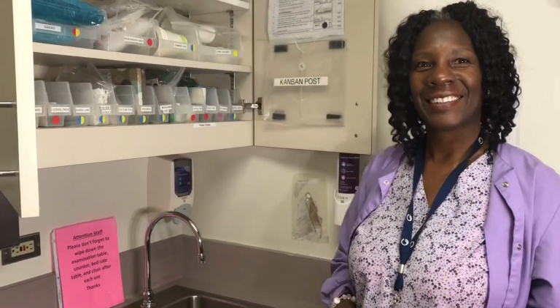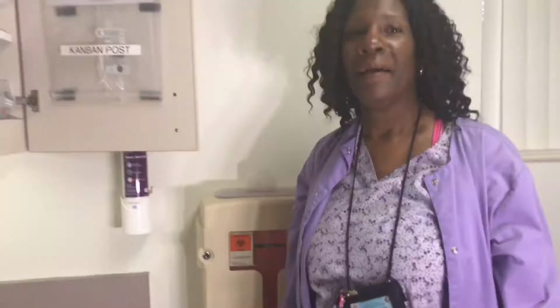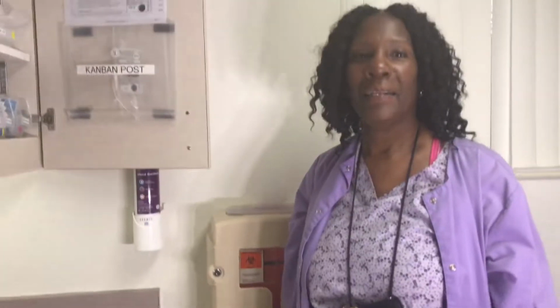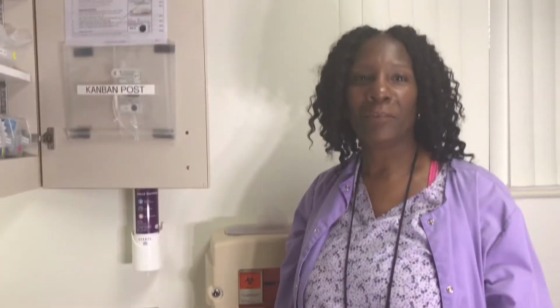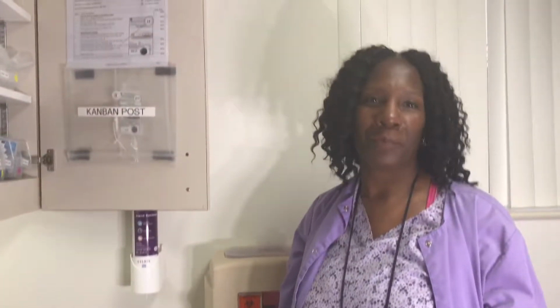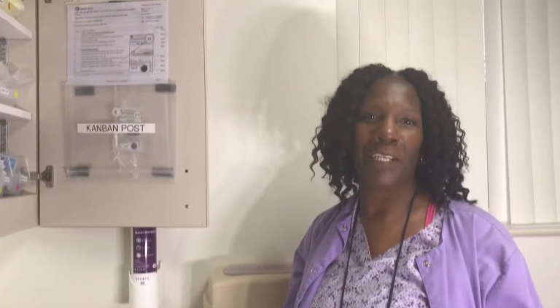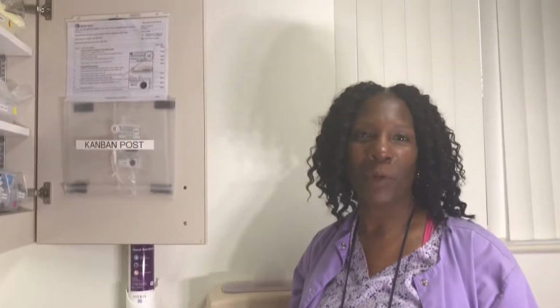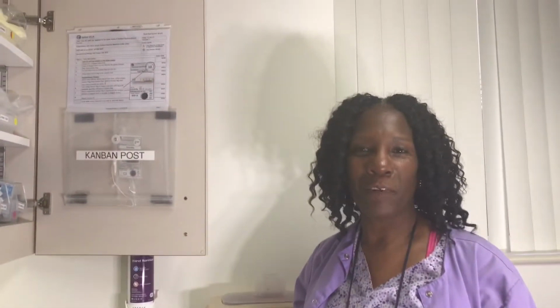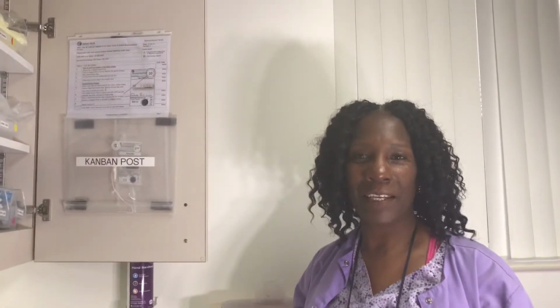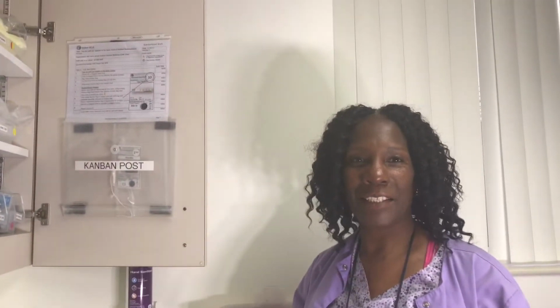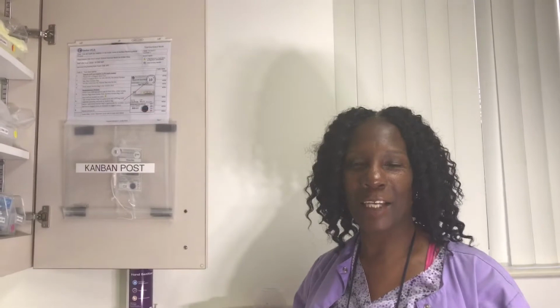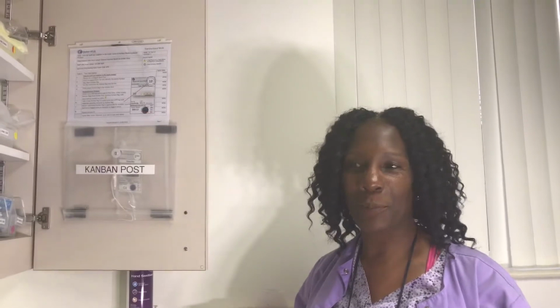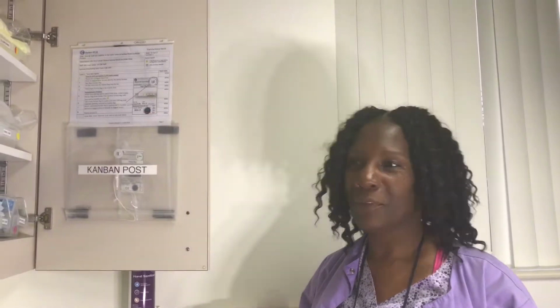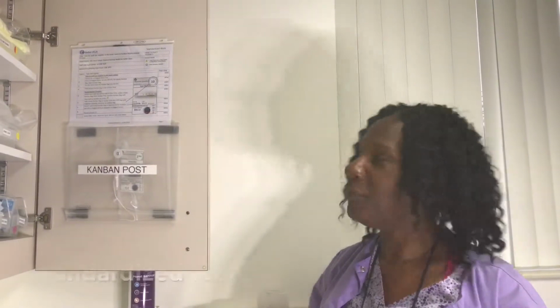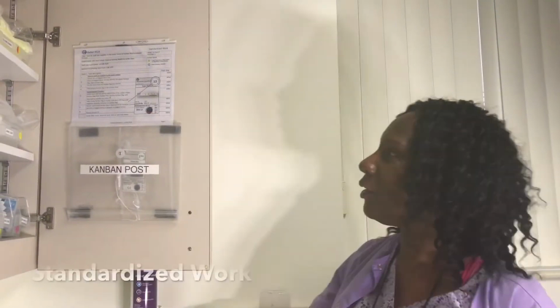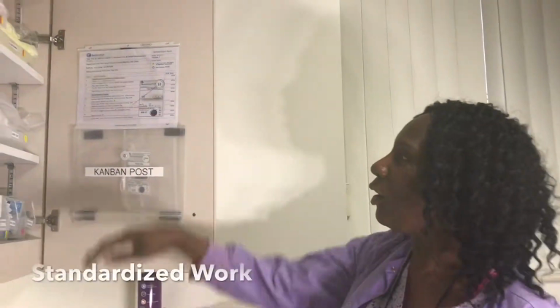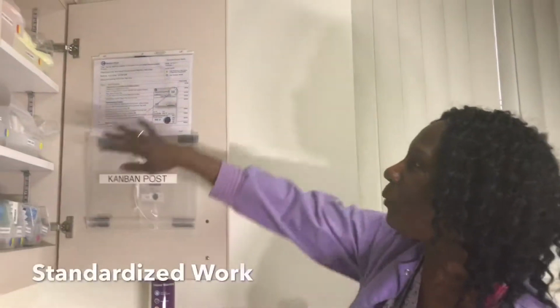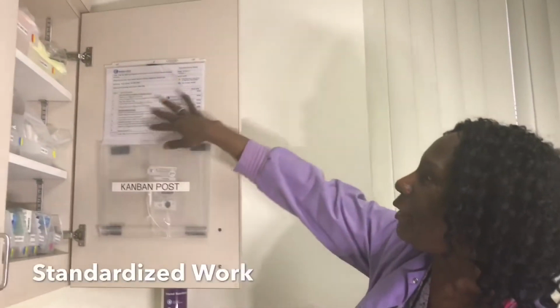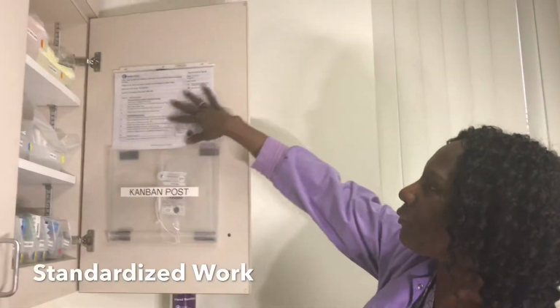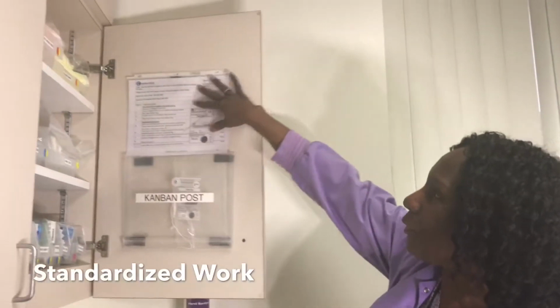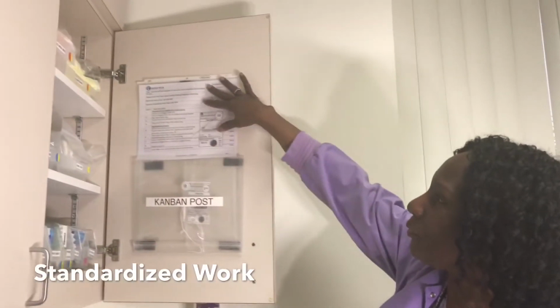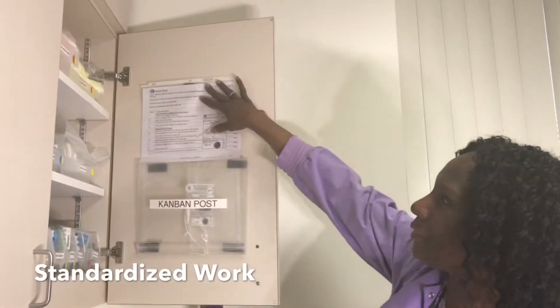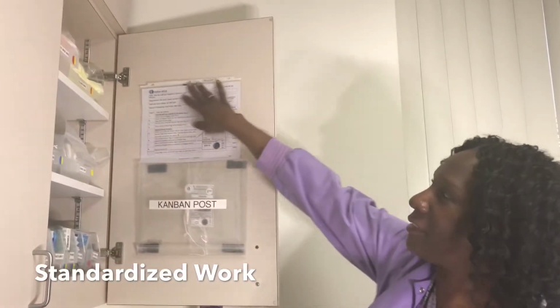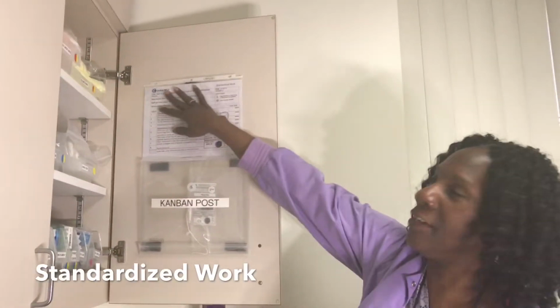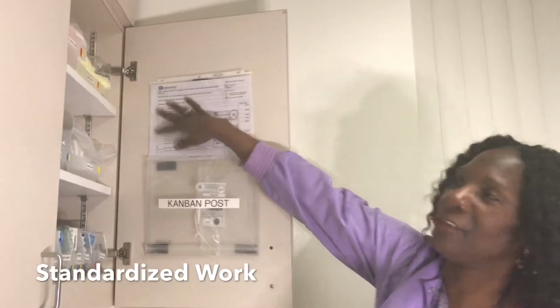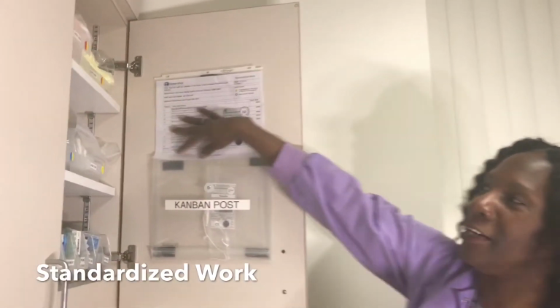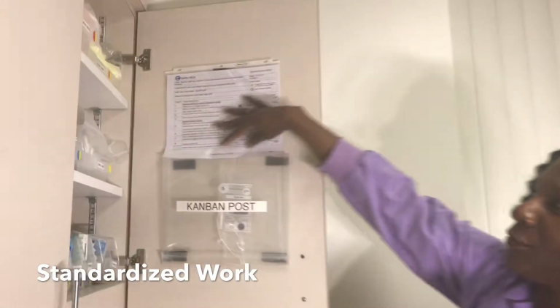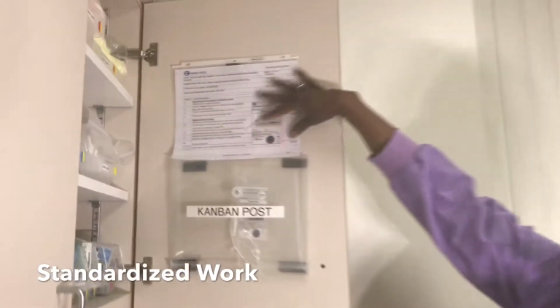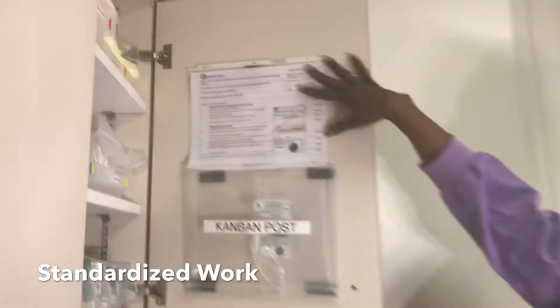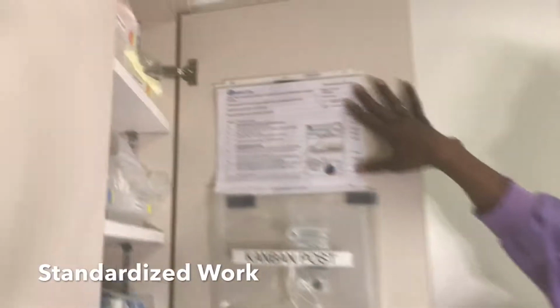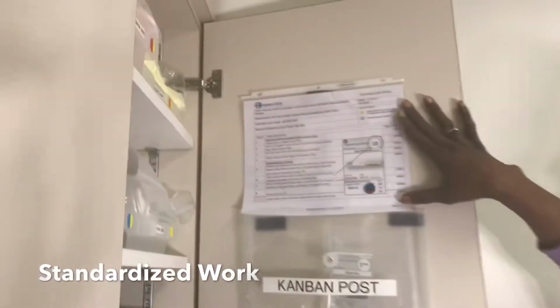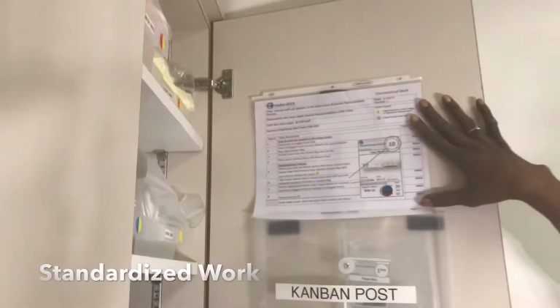I'm going to replenish the Kanban bag in the right bin location behind the unbagged items. And if anyone needs a reminder of the steps, we can always refer to the standardized work sheet.